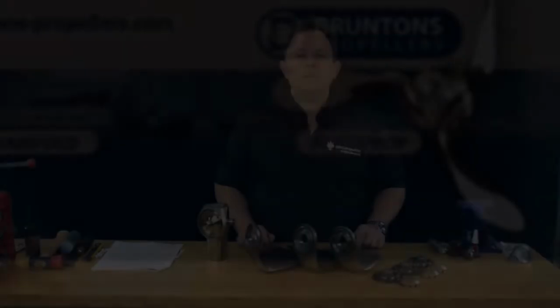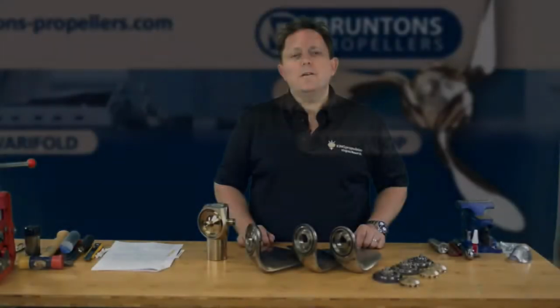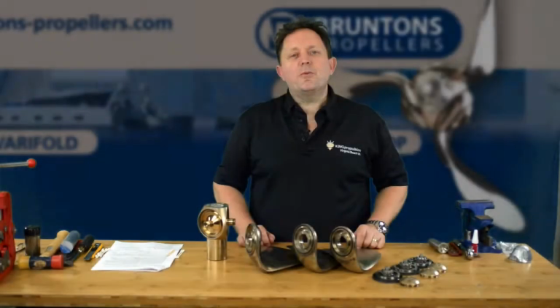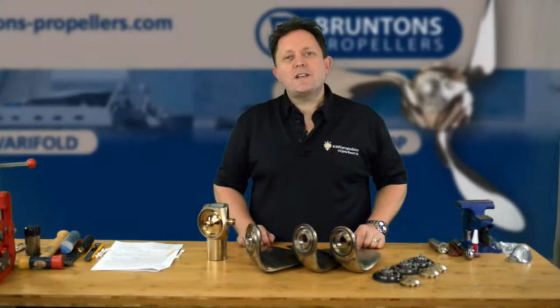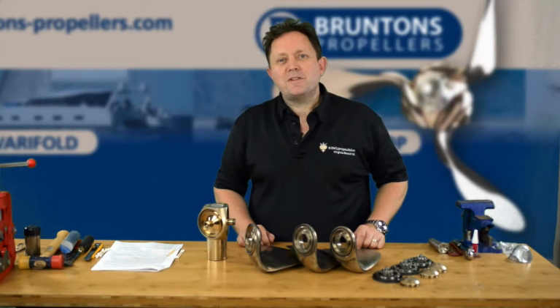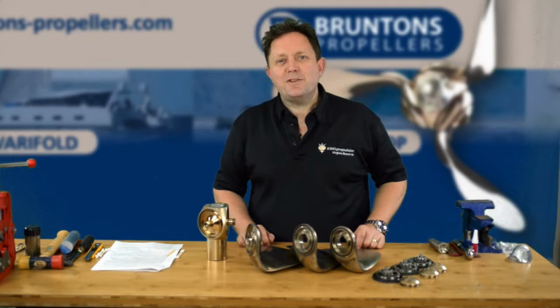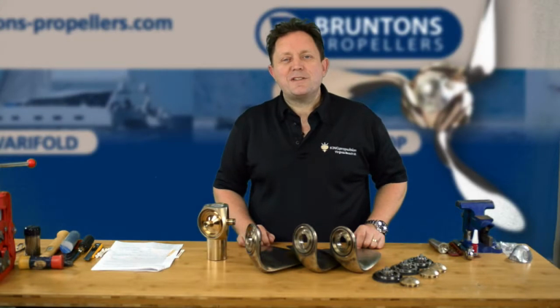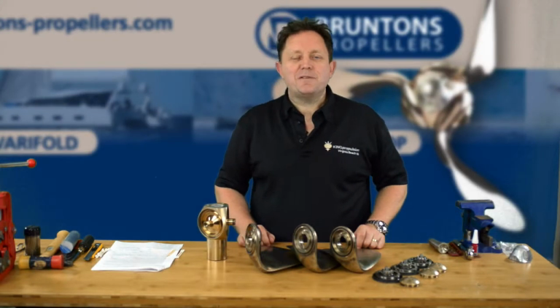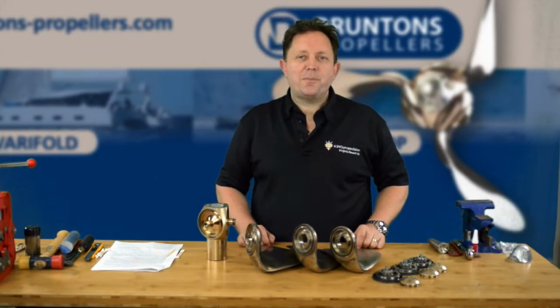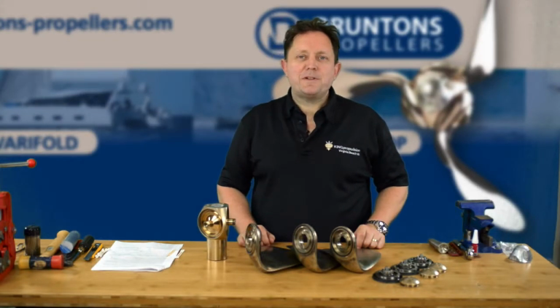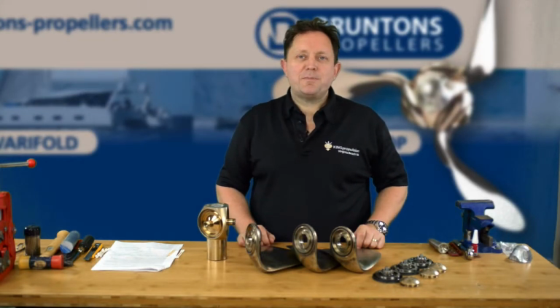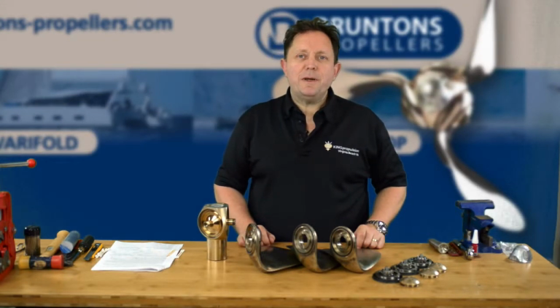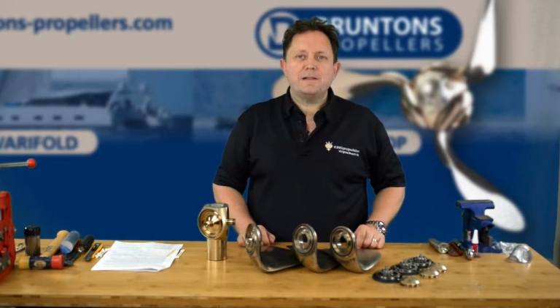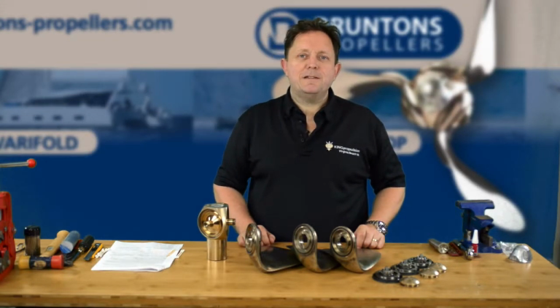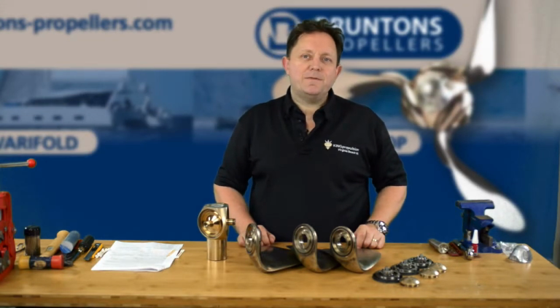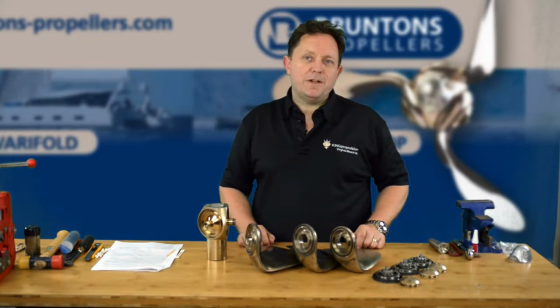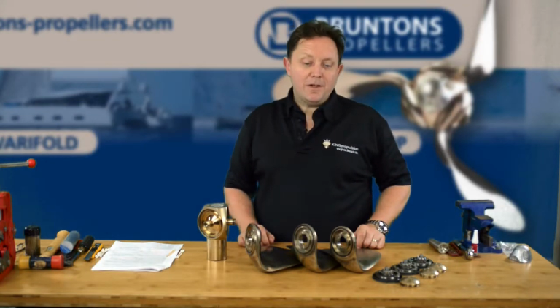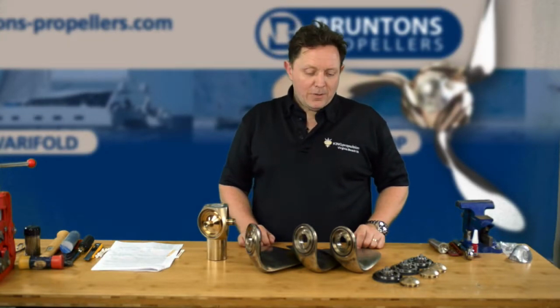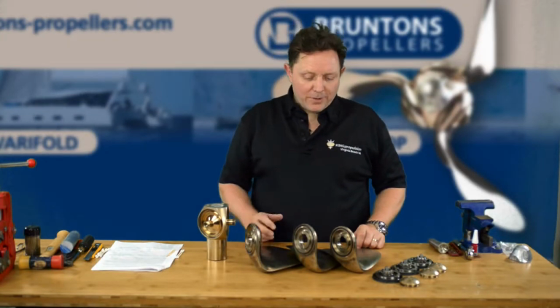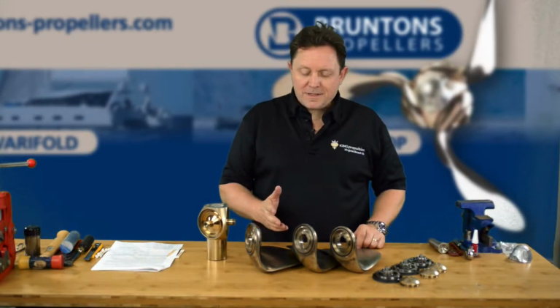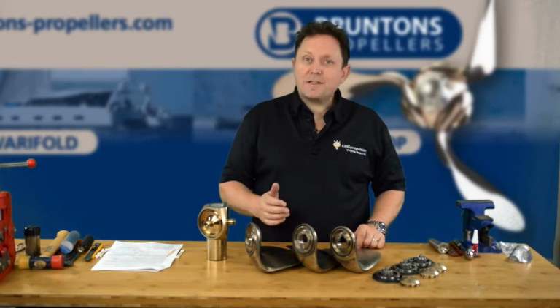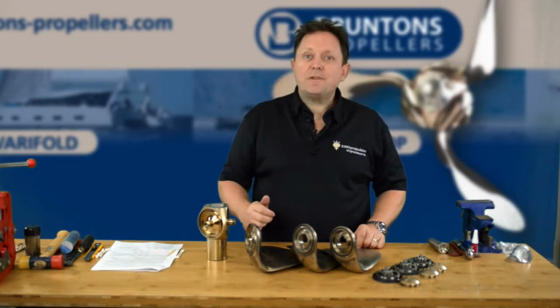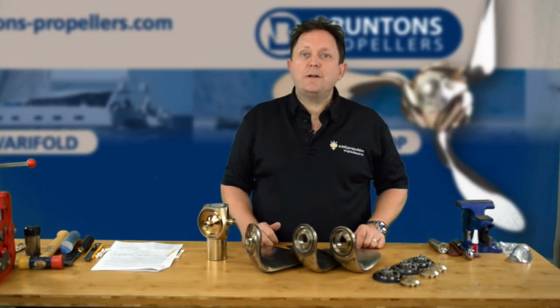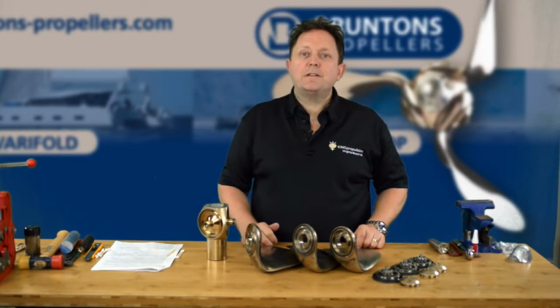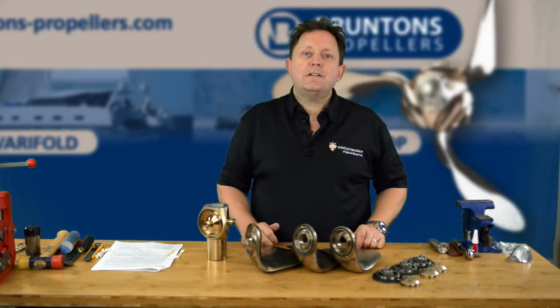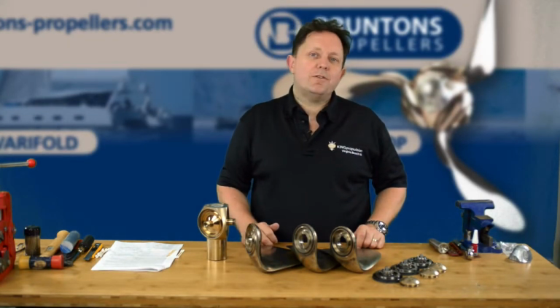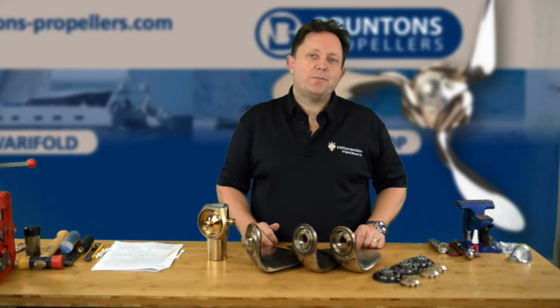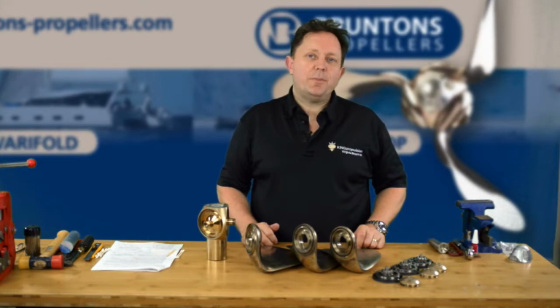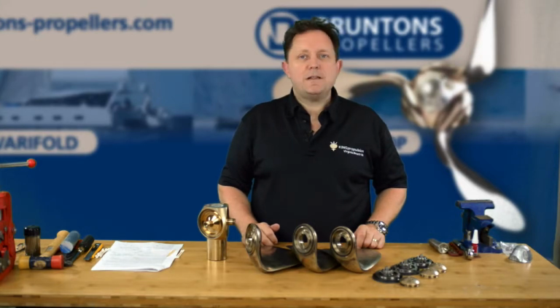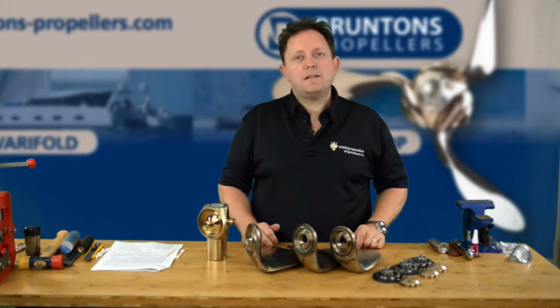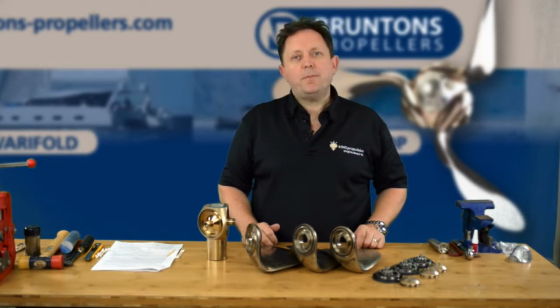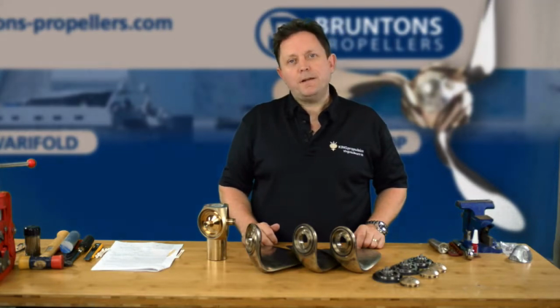Hello, I'm Rod Sampson, the US Agent for Brunton's Propellers. In this video, we're going to start to rebuild the Autoprop H6 propeller.